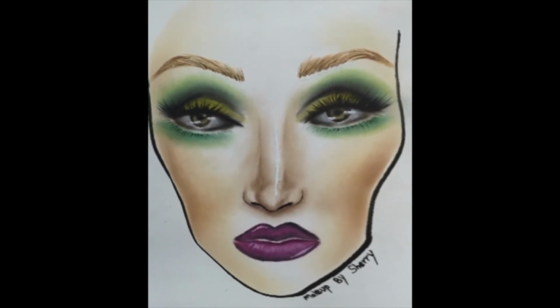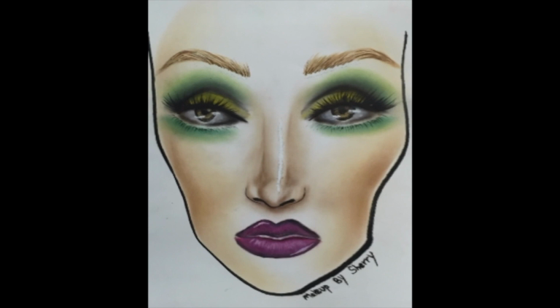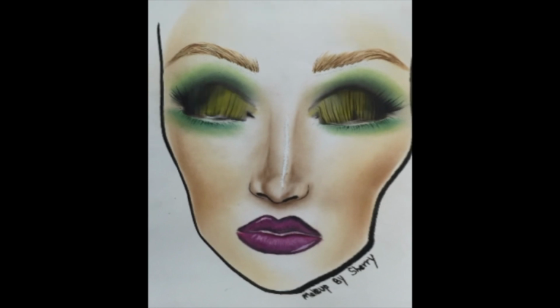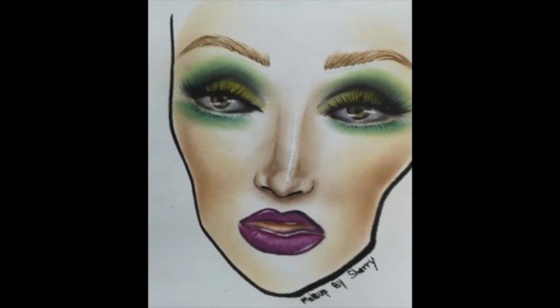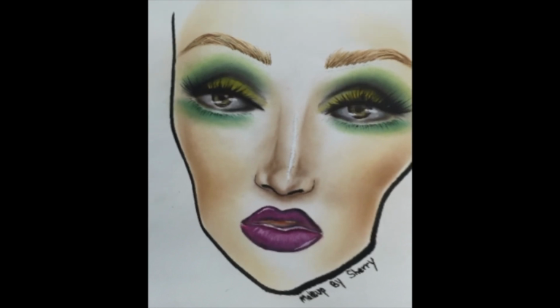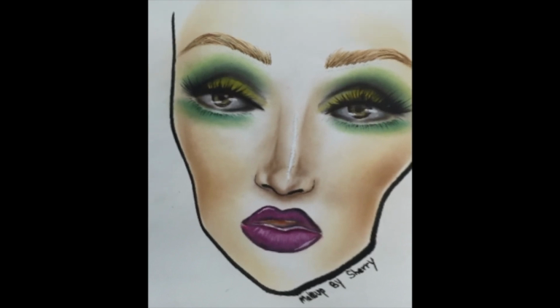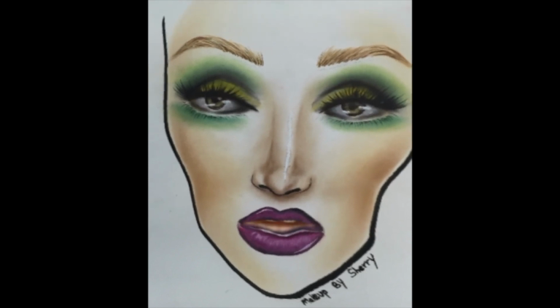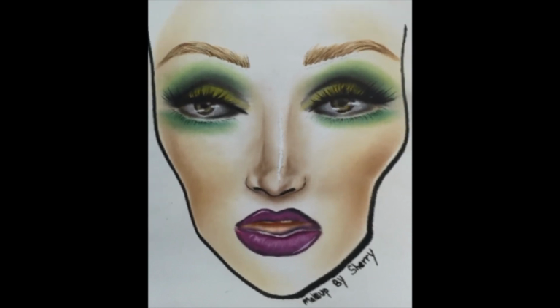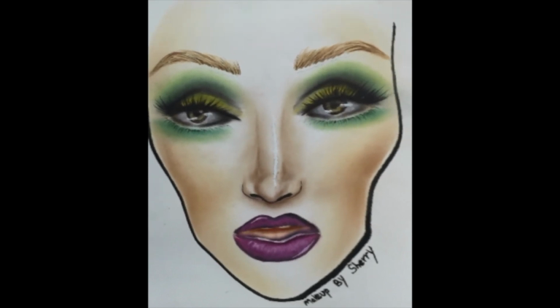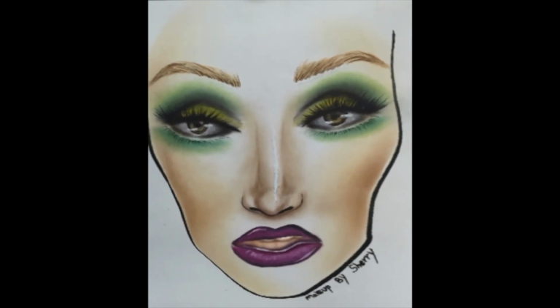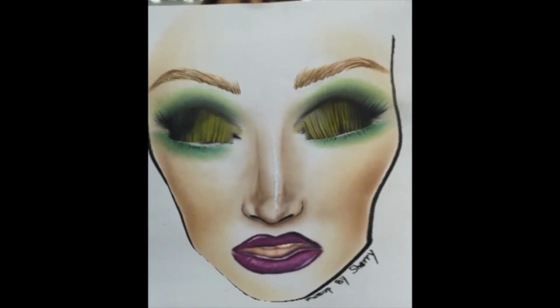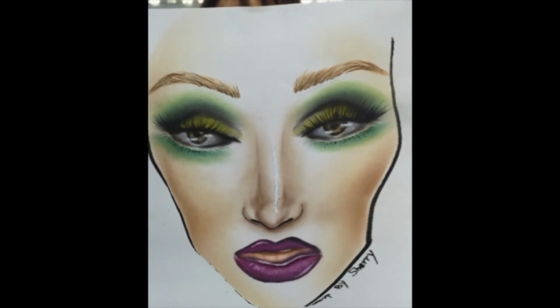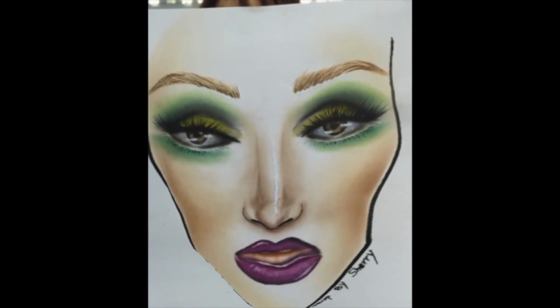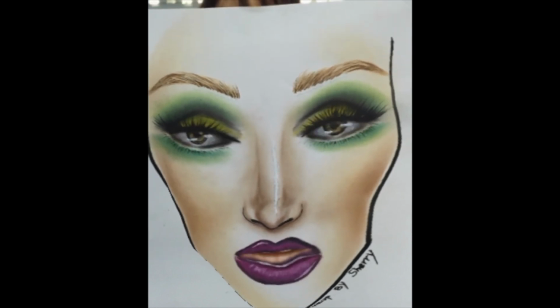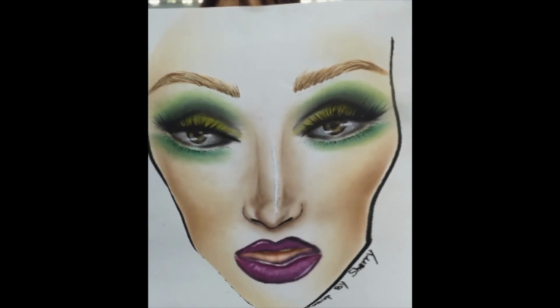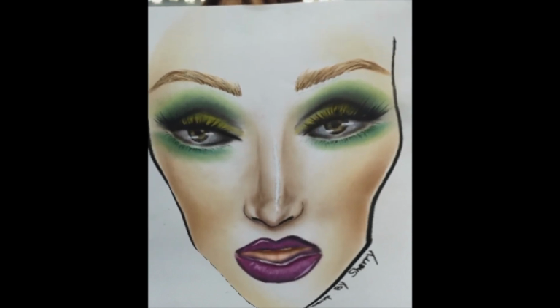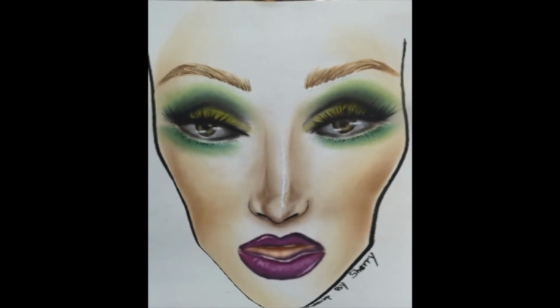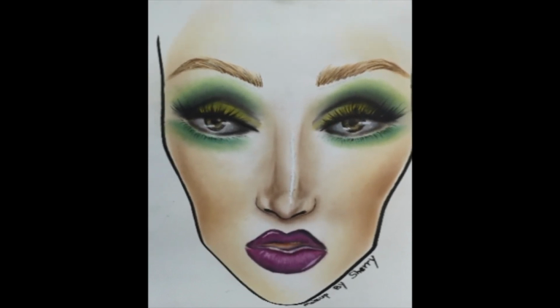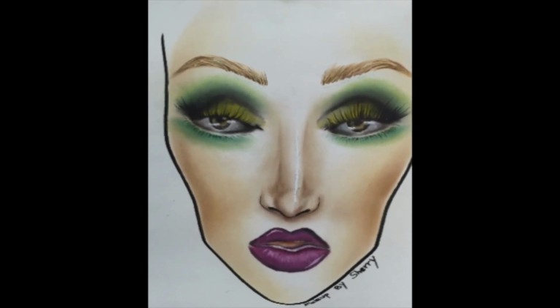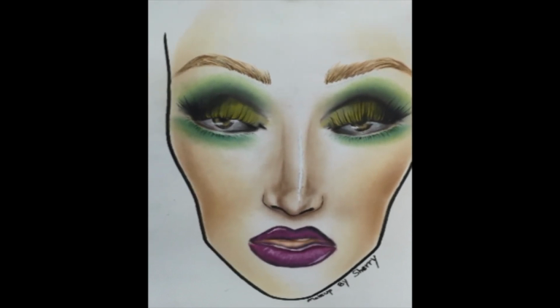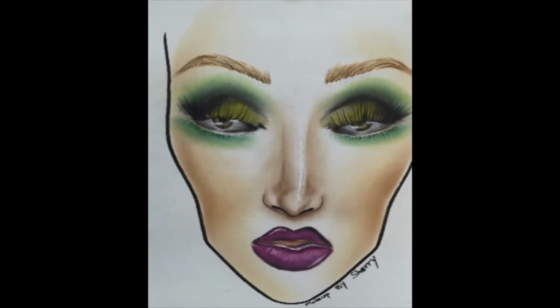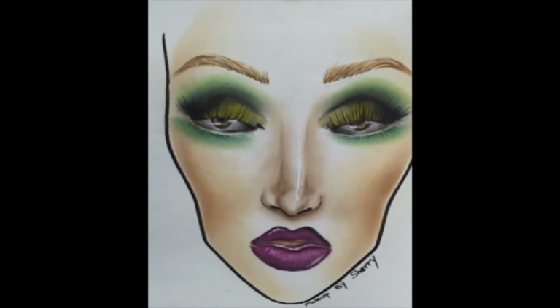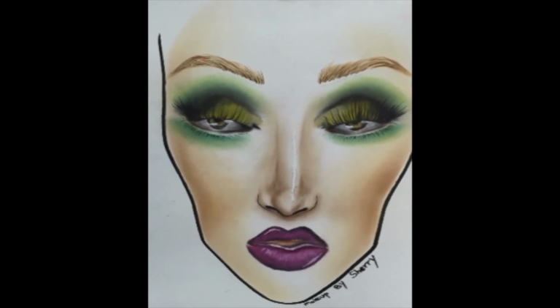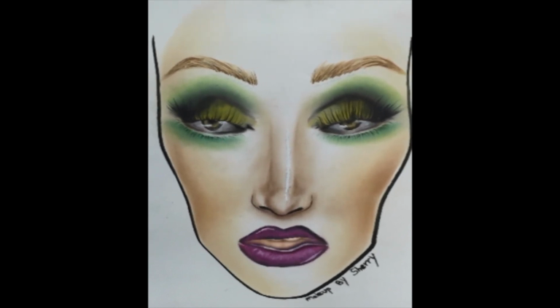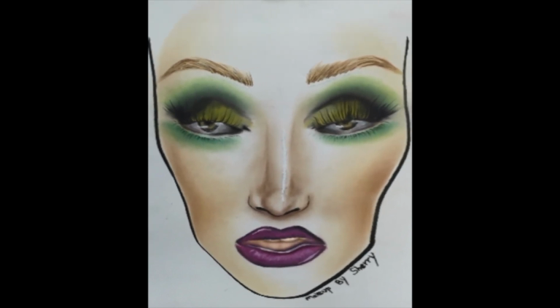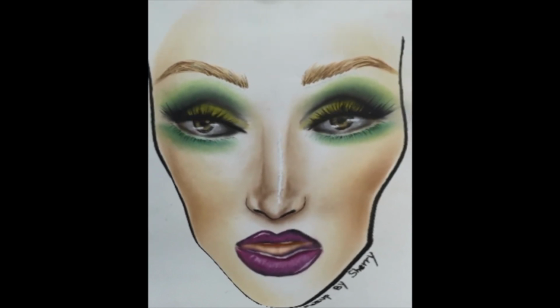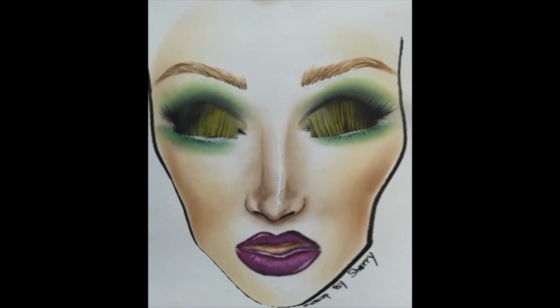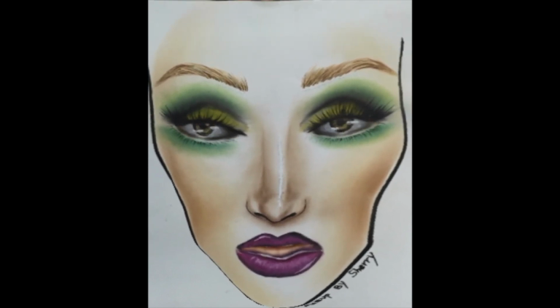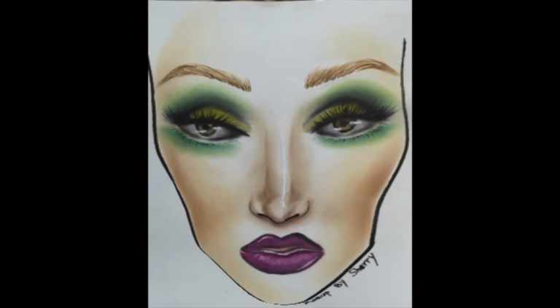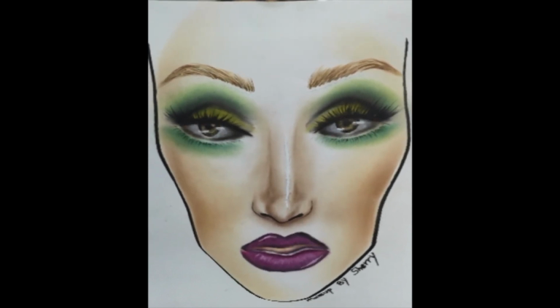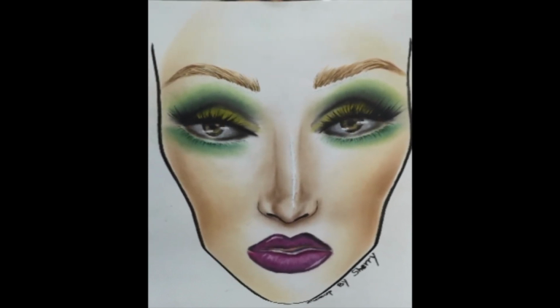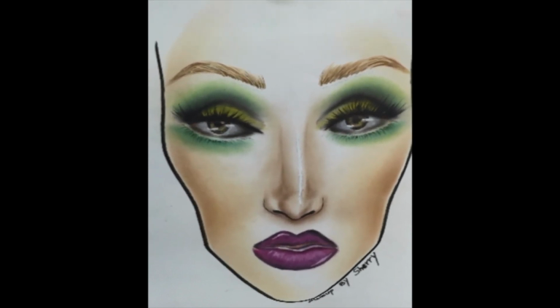Hi everyone! Today we're going to create this yellow and green smoky eye. Hope you all enjoy it!